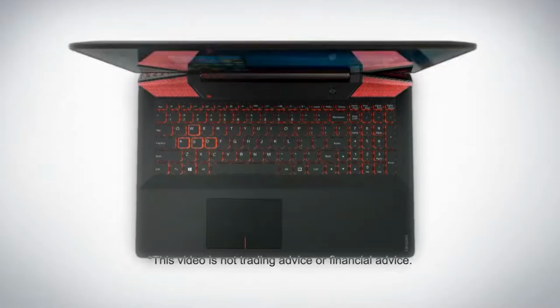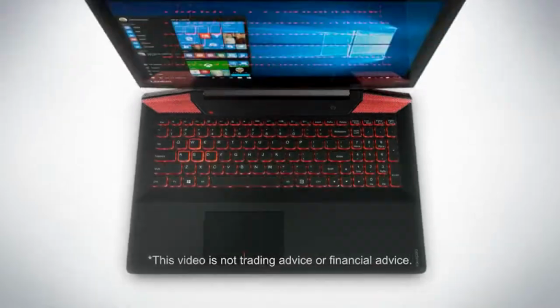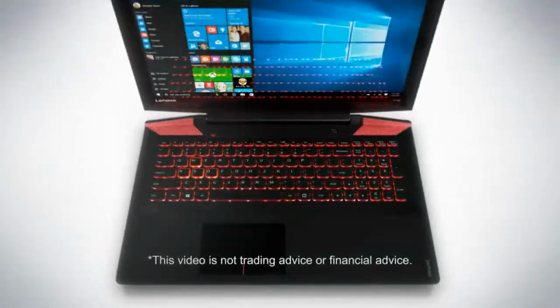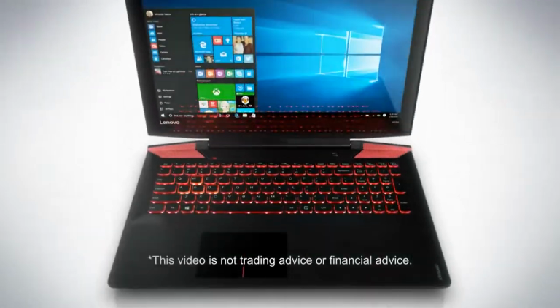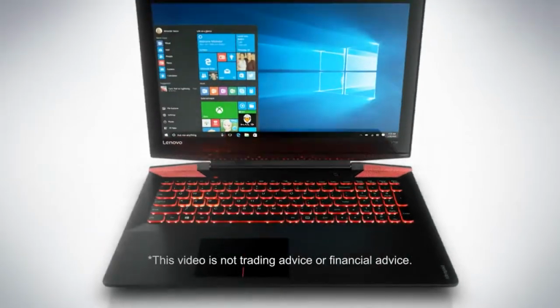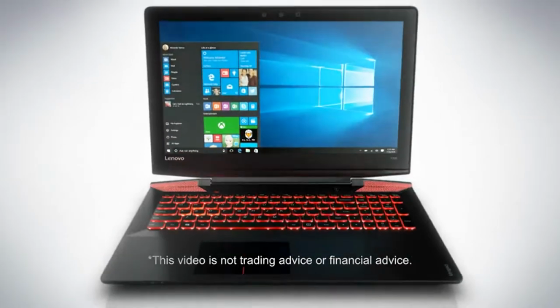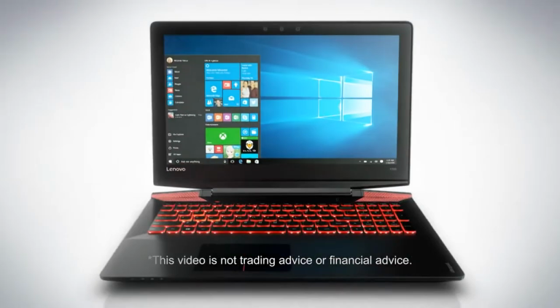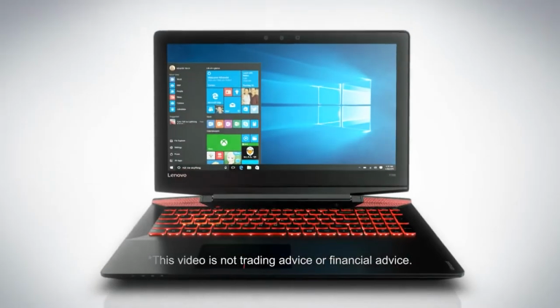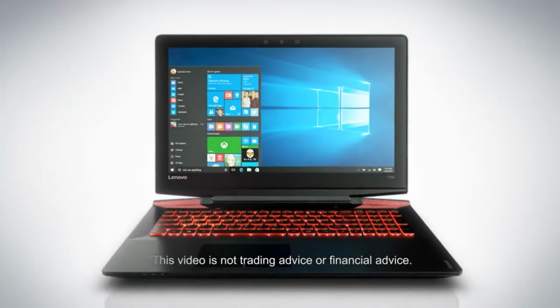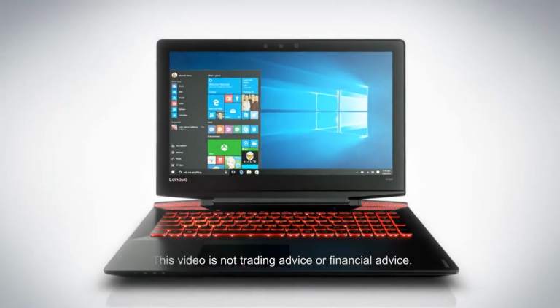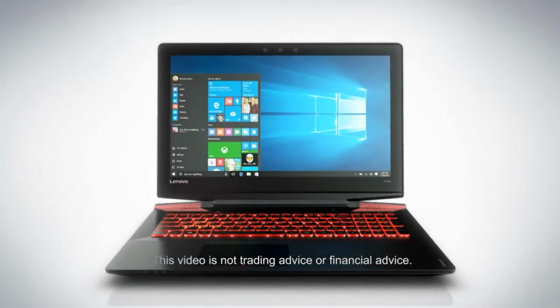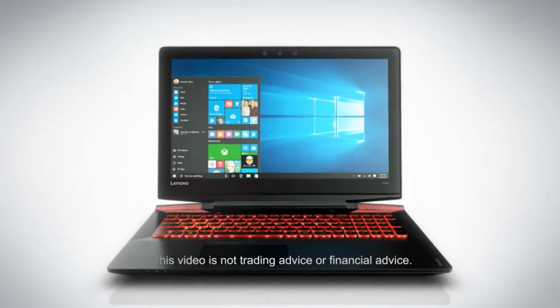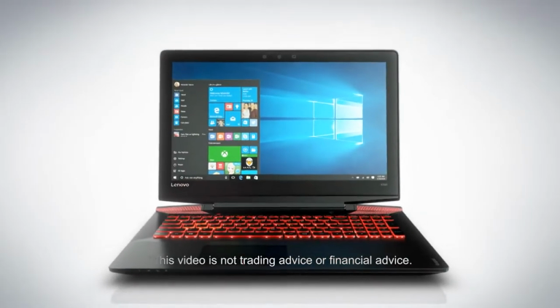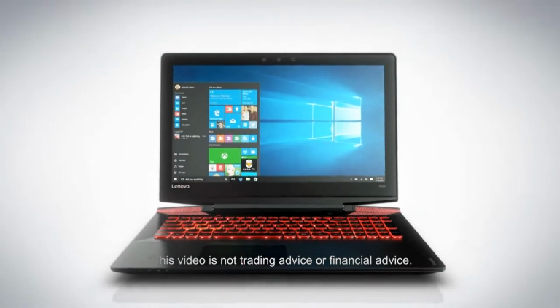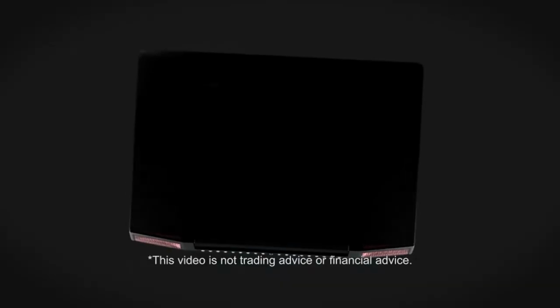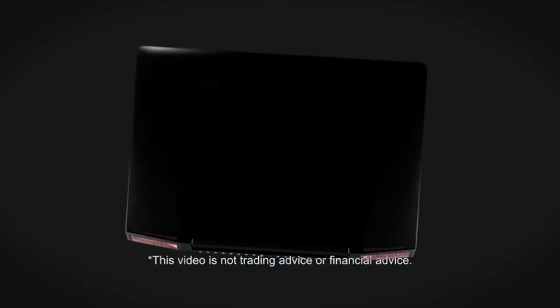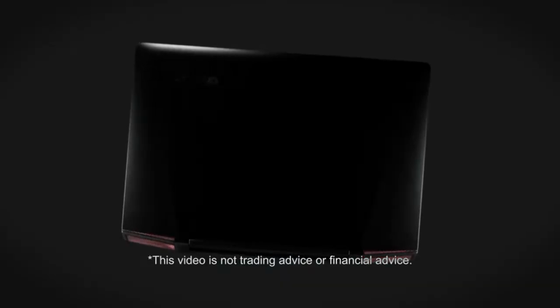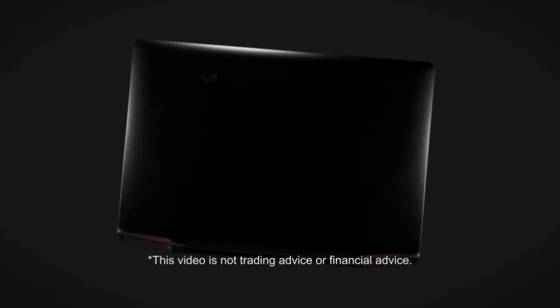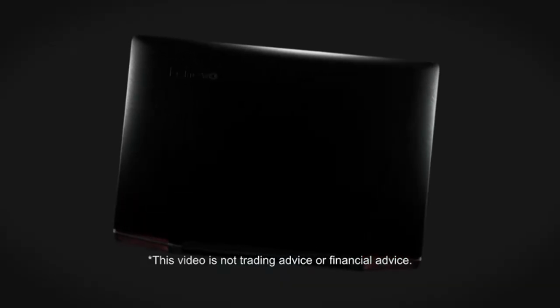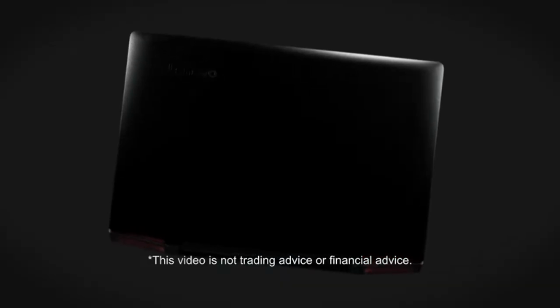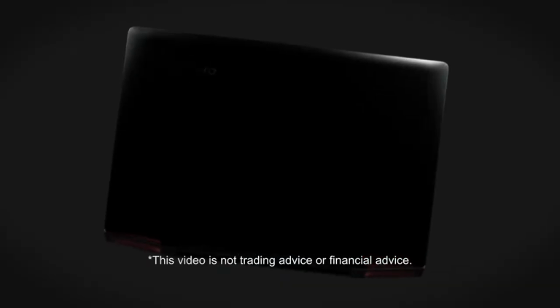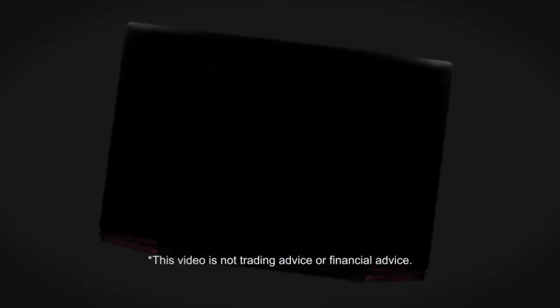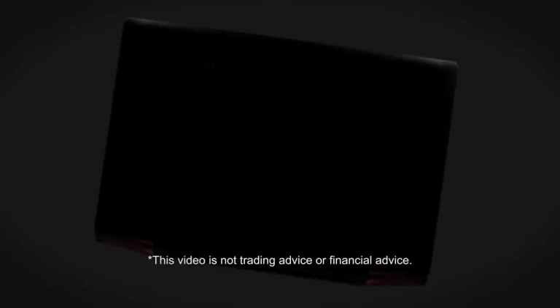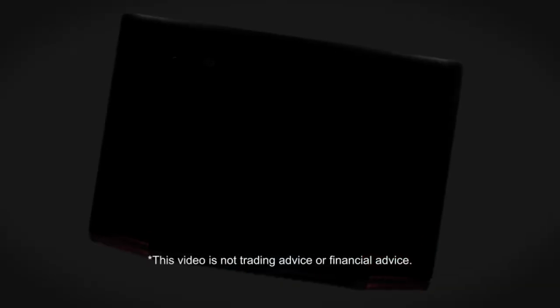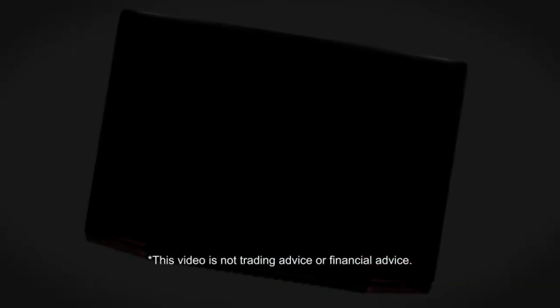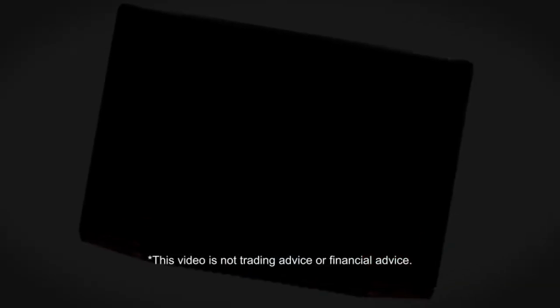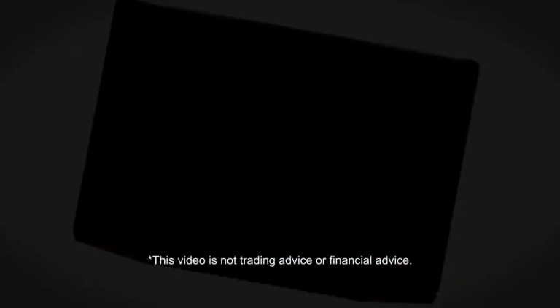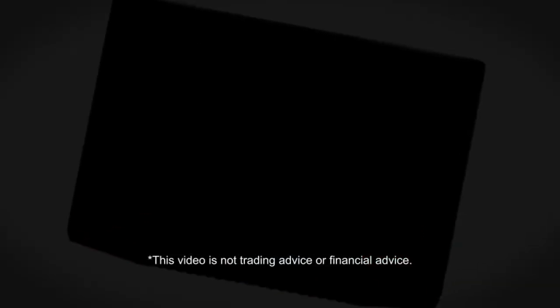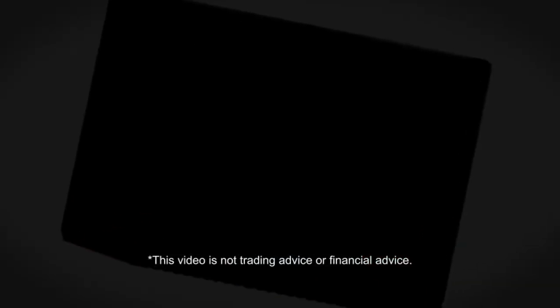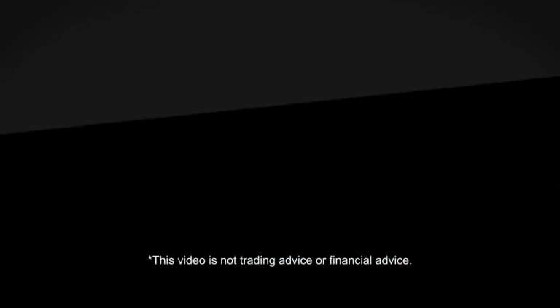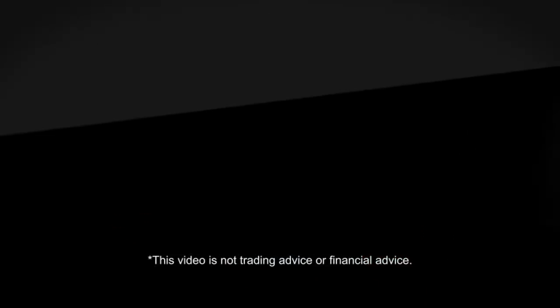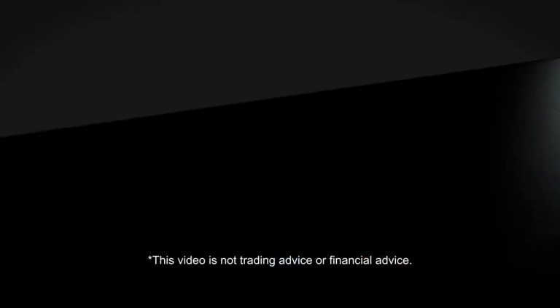These are the best laptops for trading crypto in 2021. Welcome to Which Laptop?